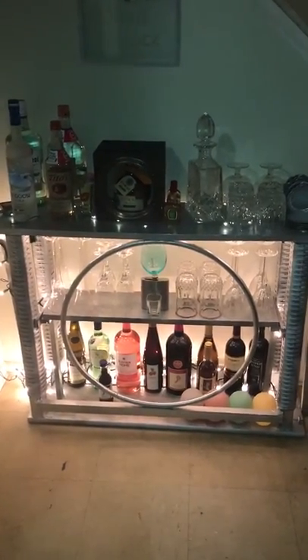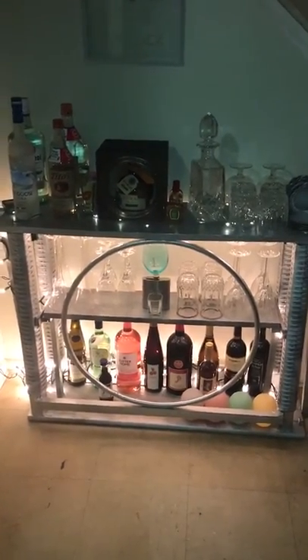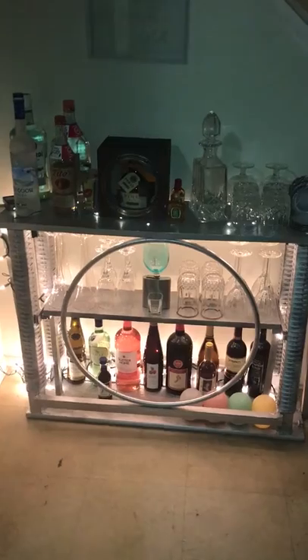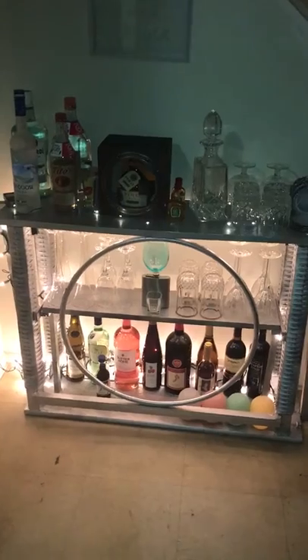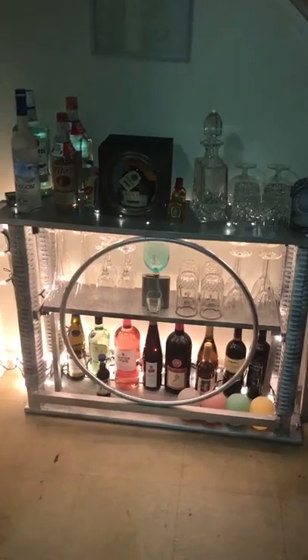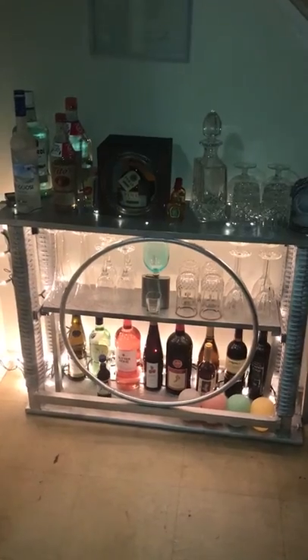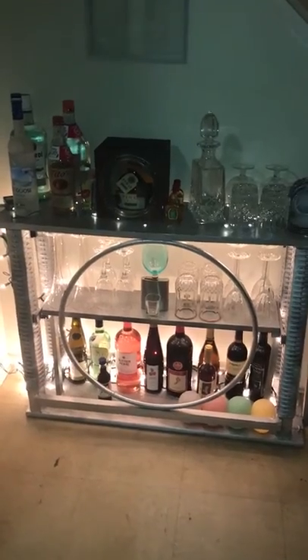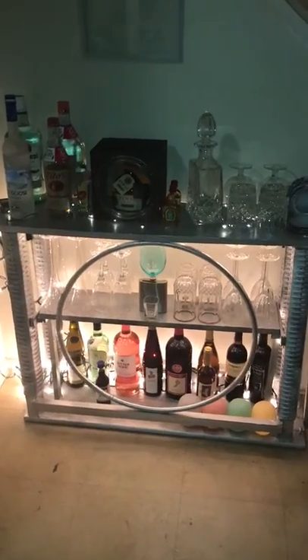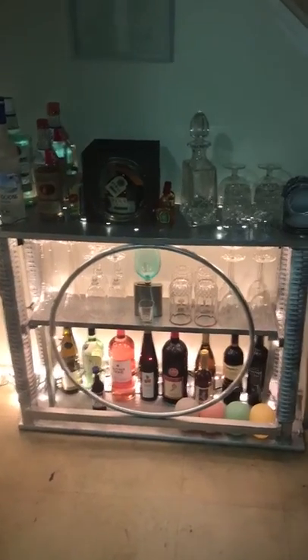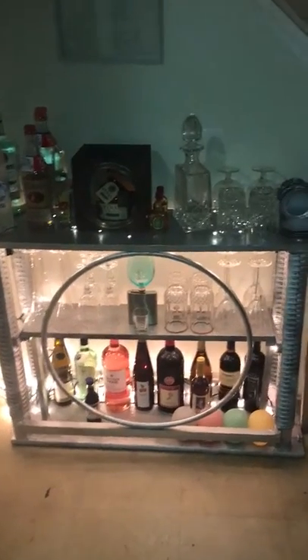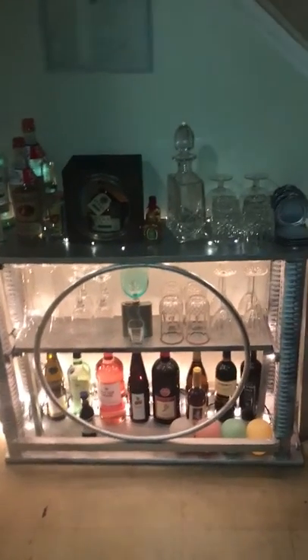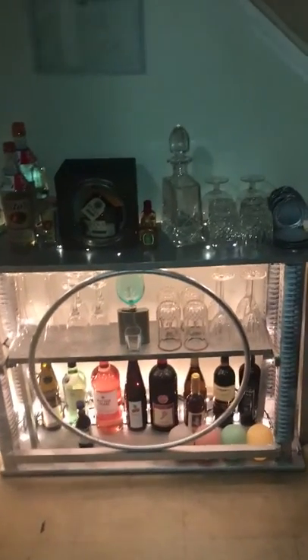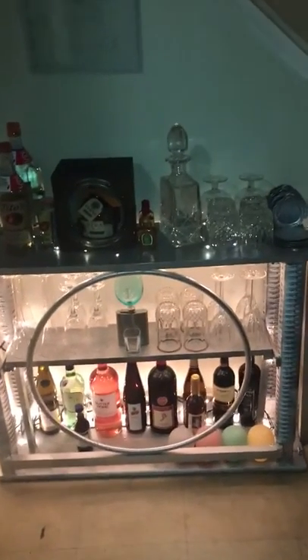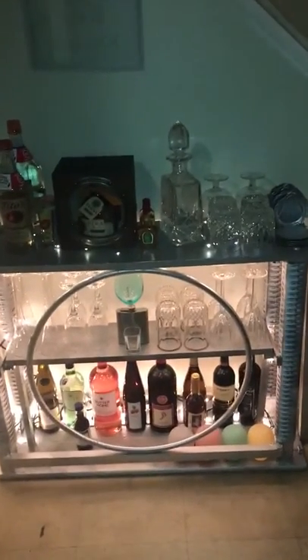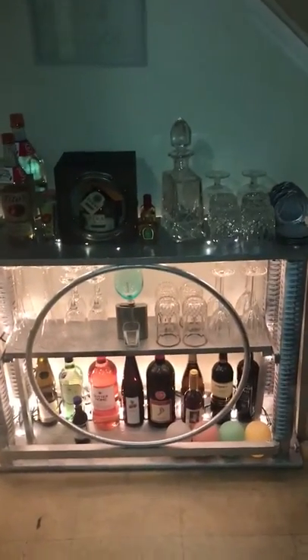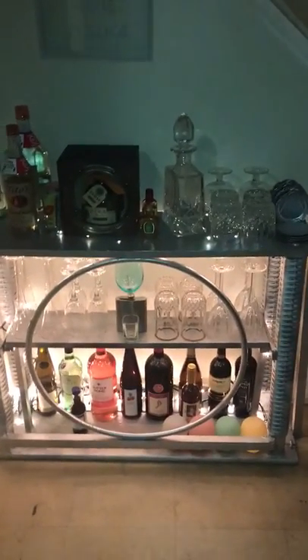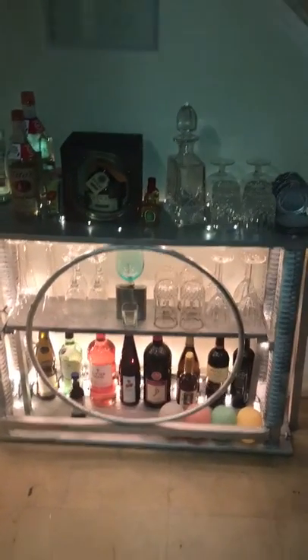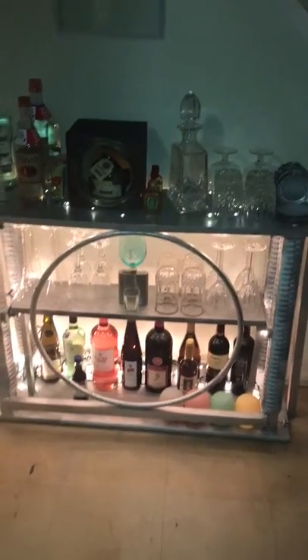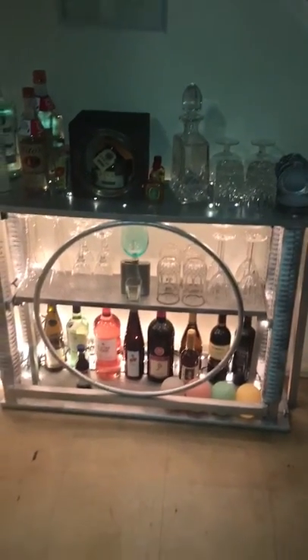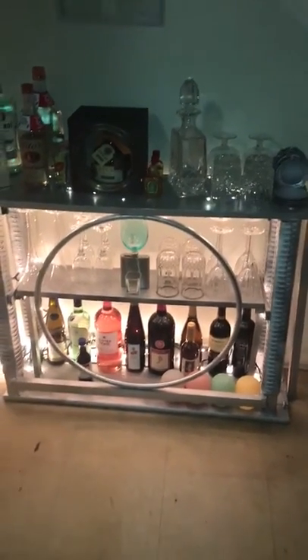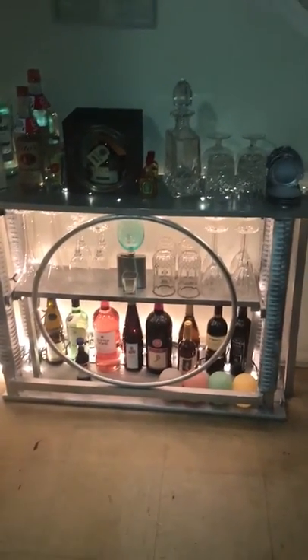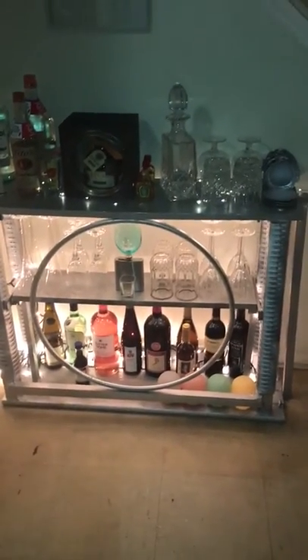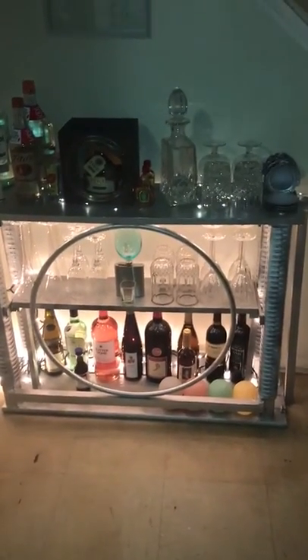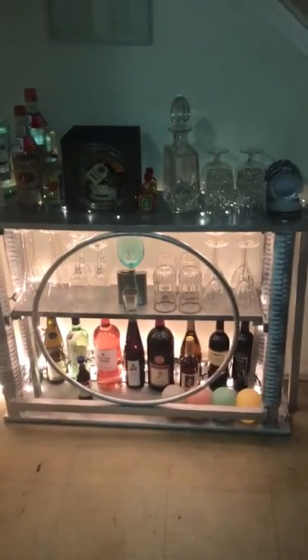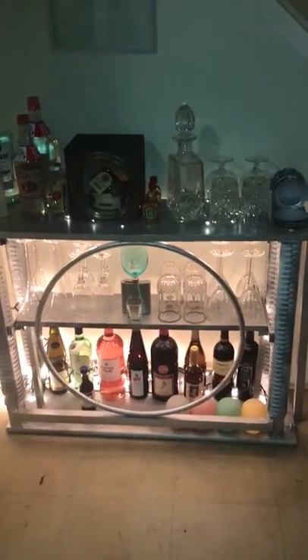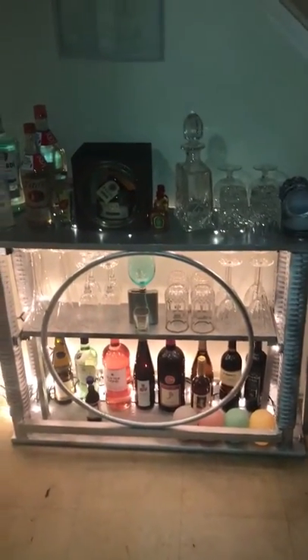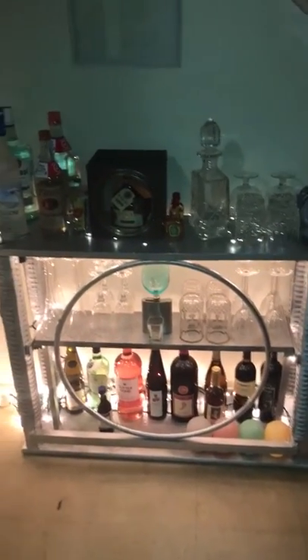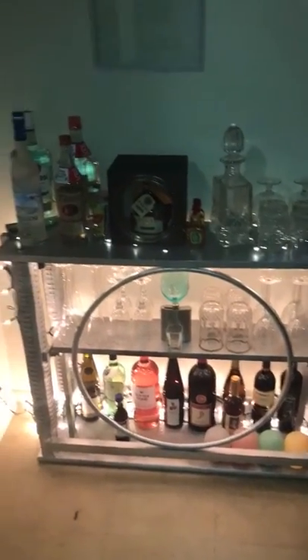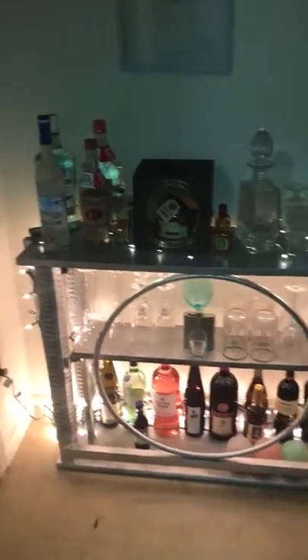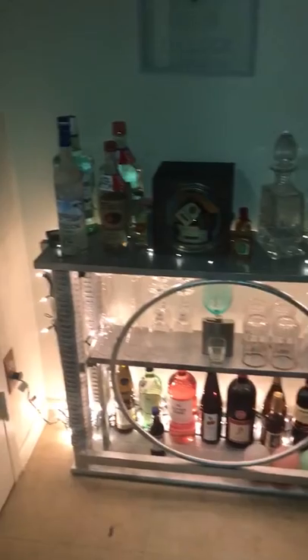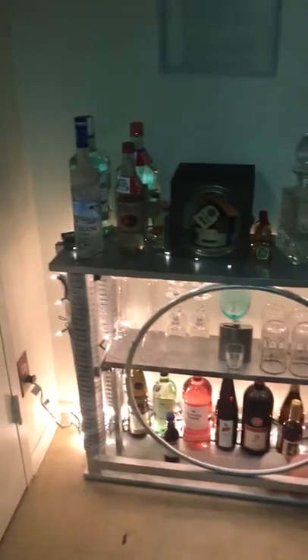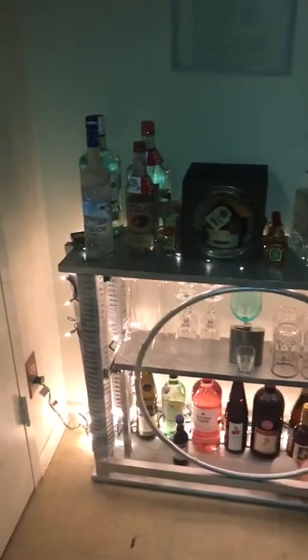But this is the finished work. I put some Christmas lights in there to get some nice little ambiance on there. So that's what it looks like.